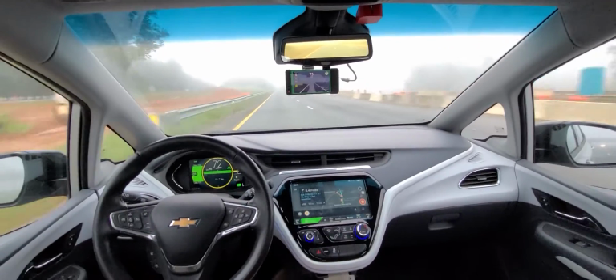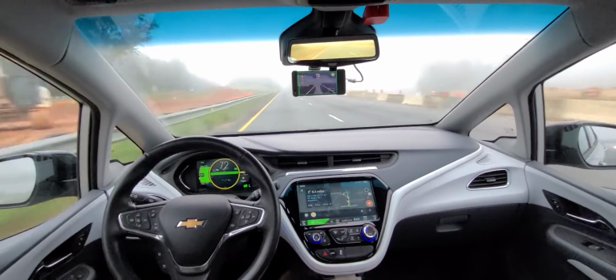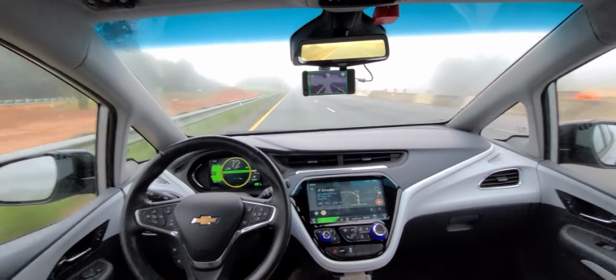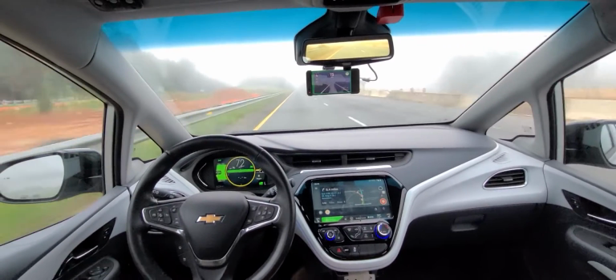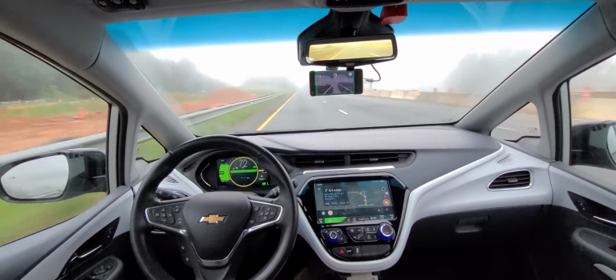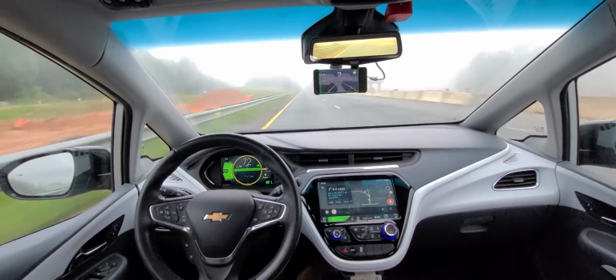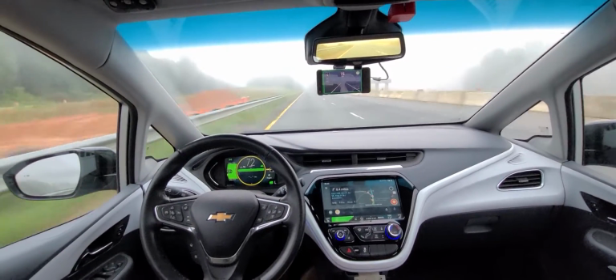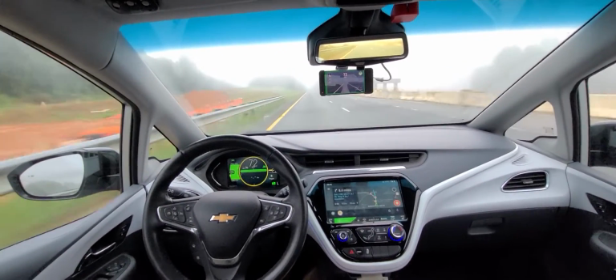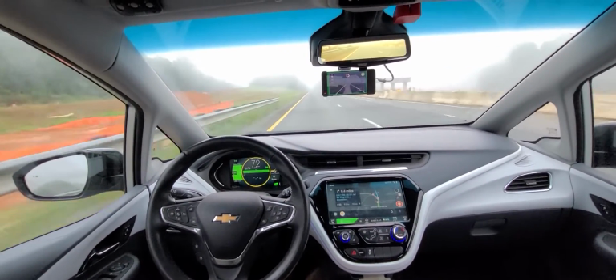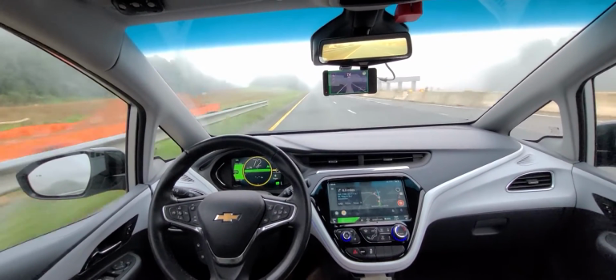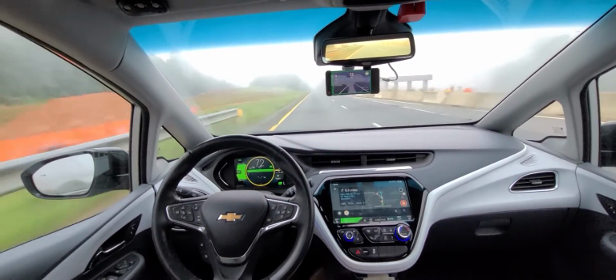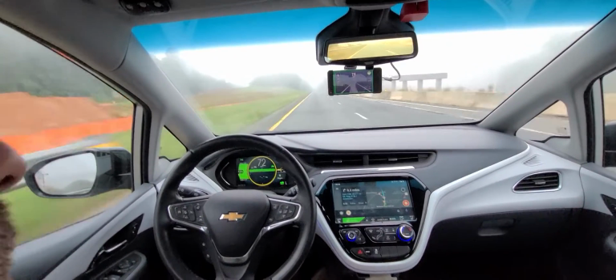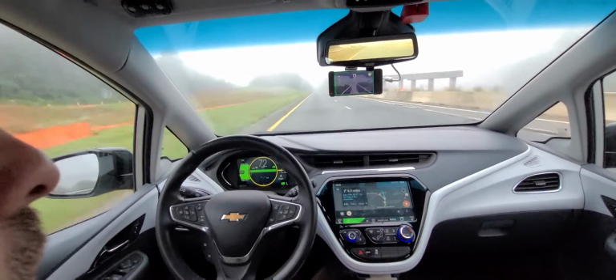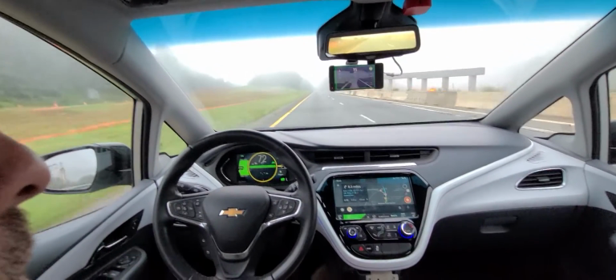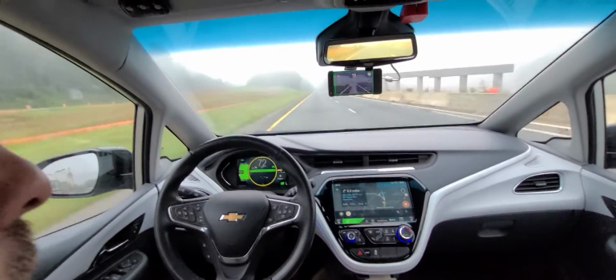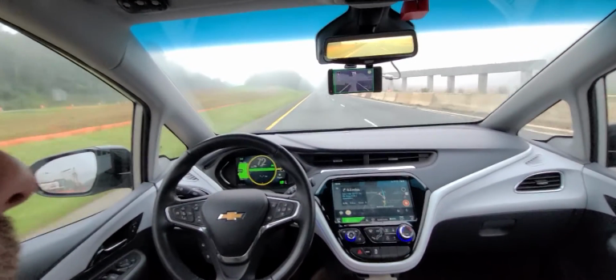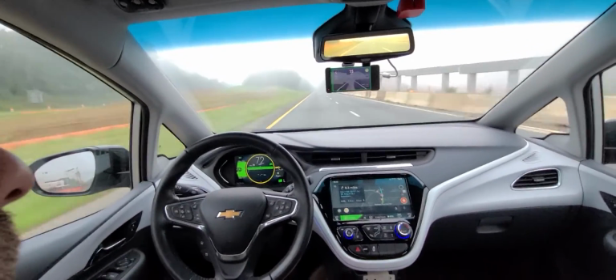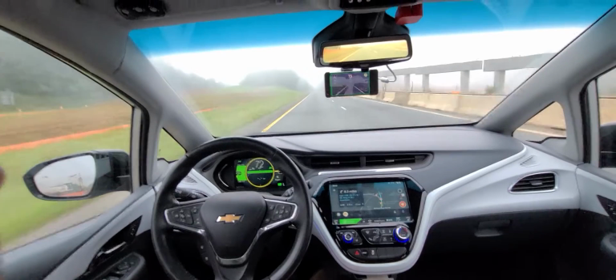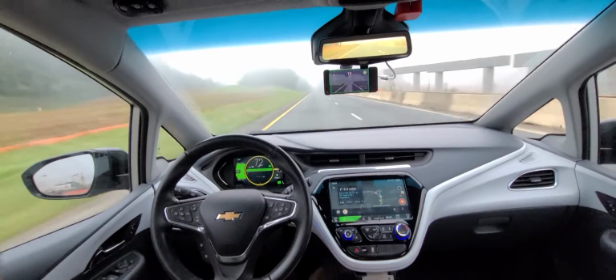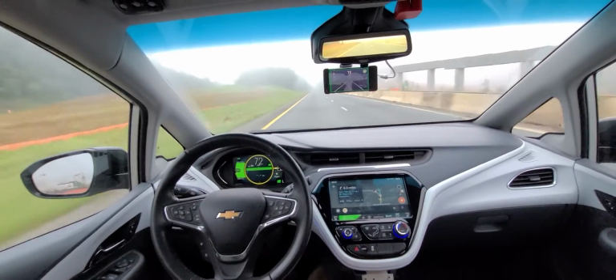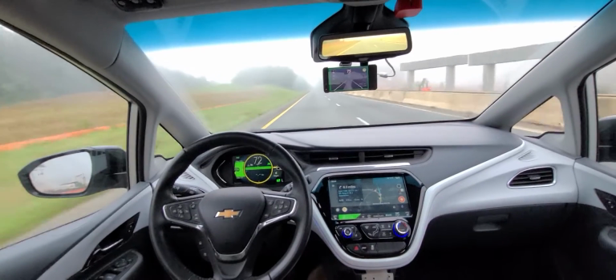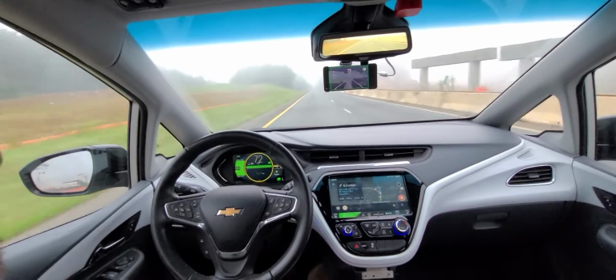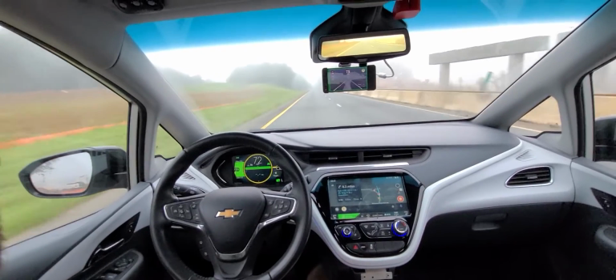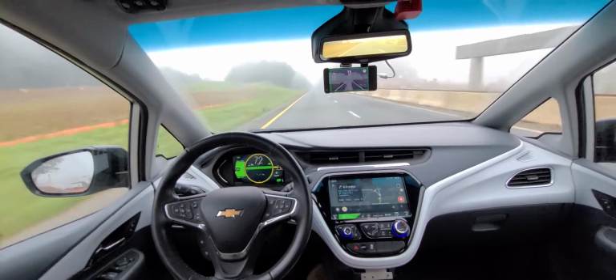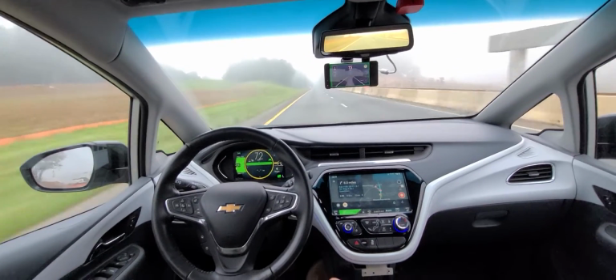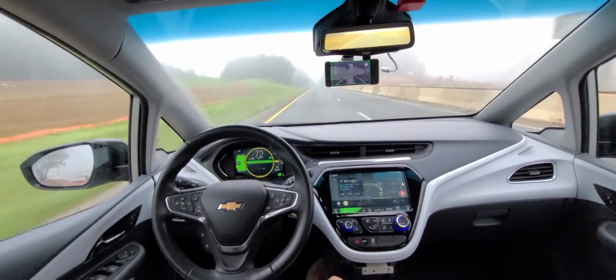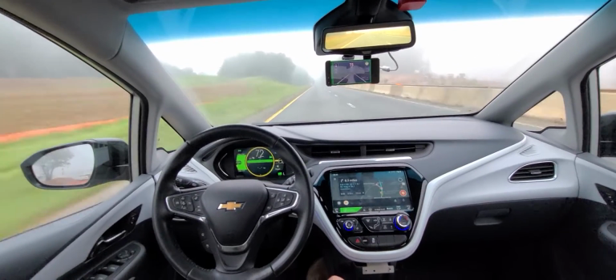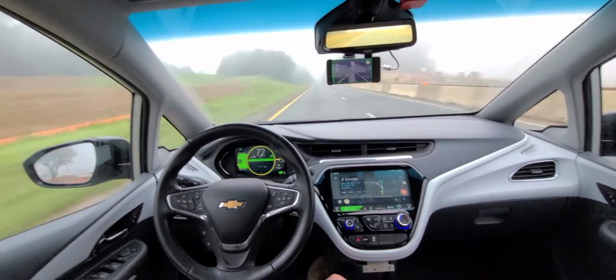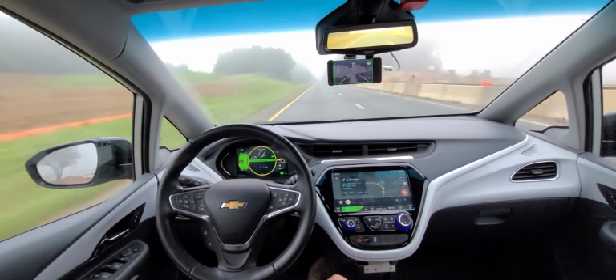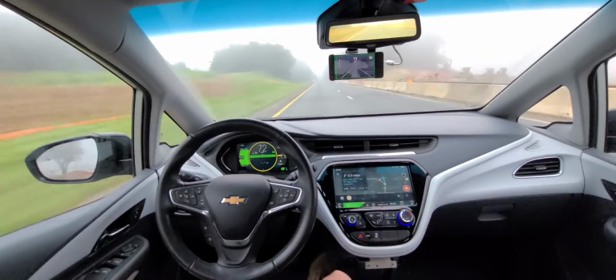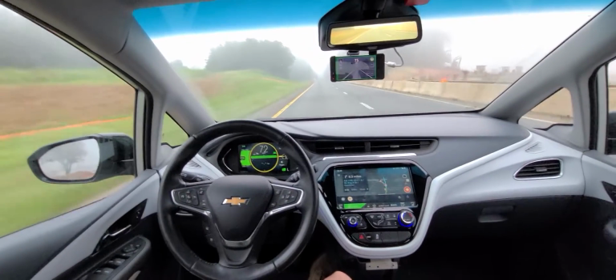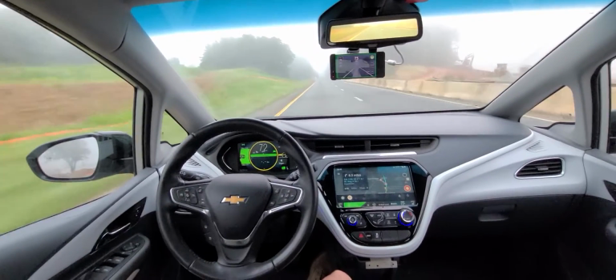Good morning YouTube. Just a little update on the 2017 Chevy Volt Premier driving itself.